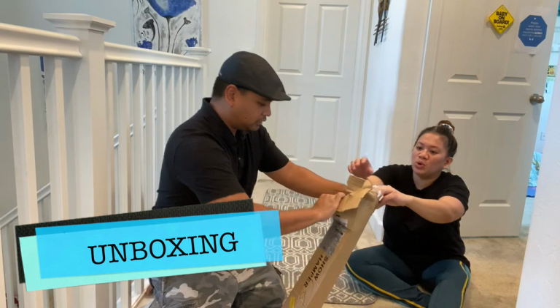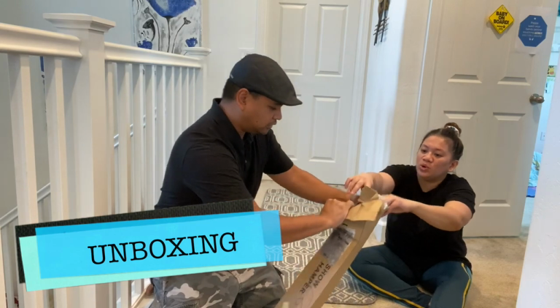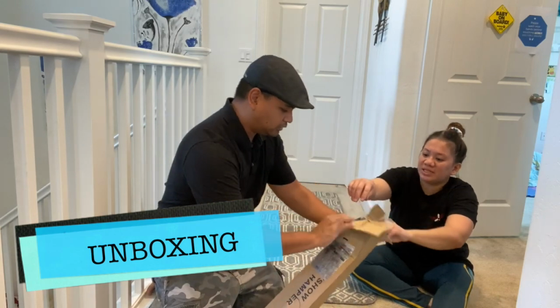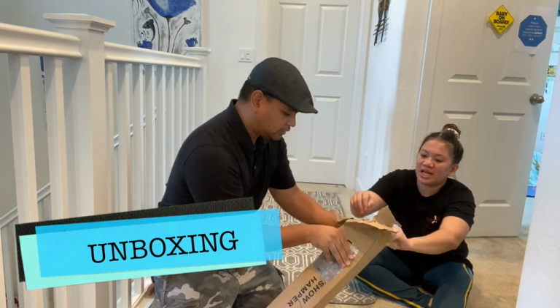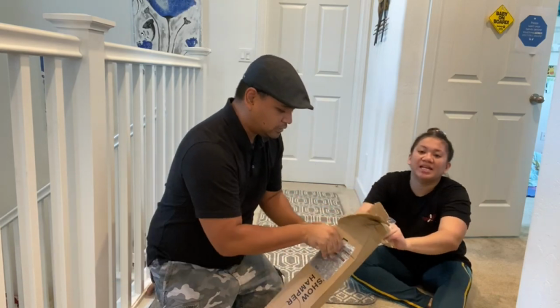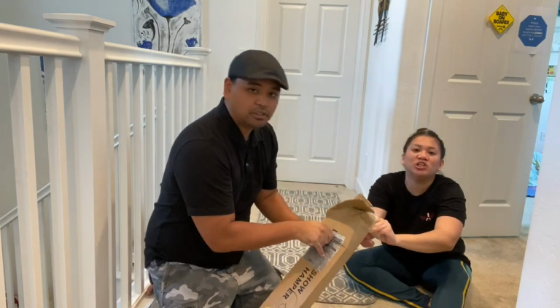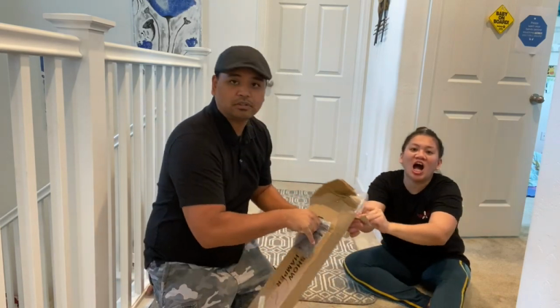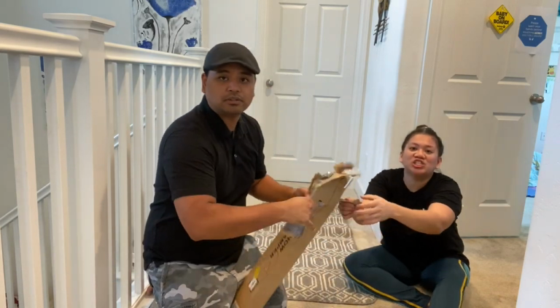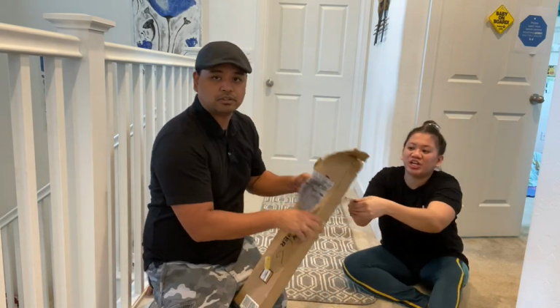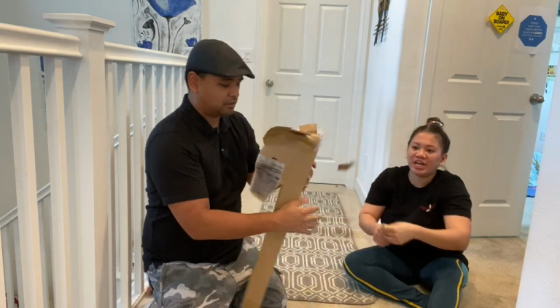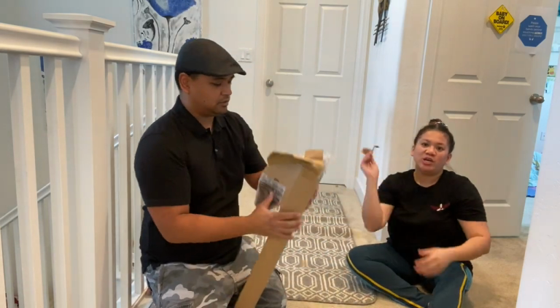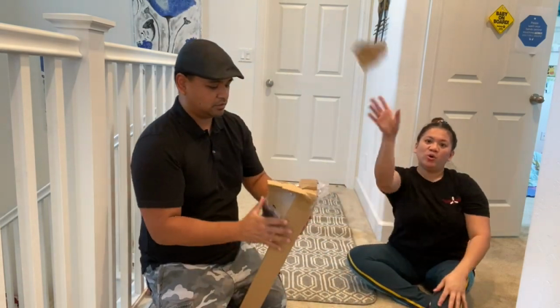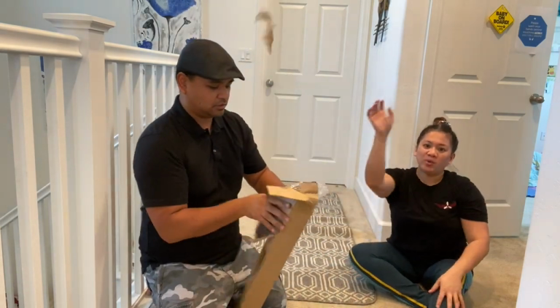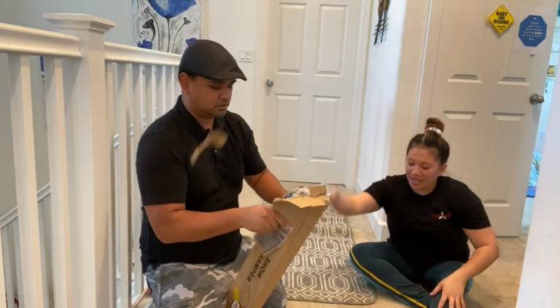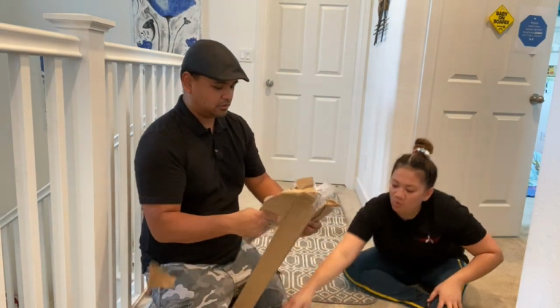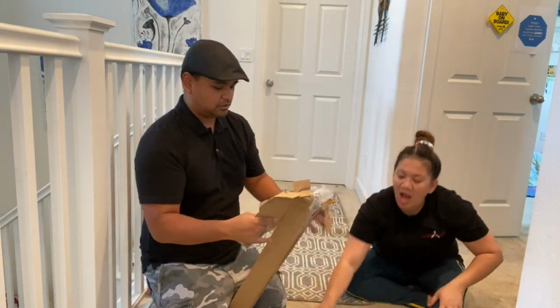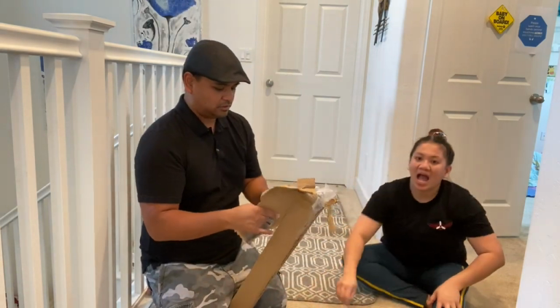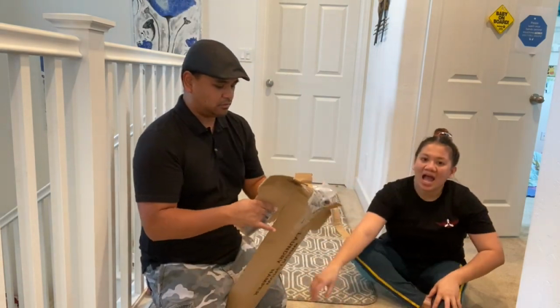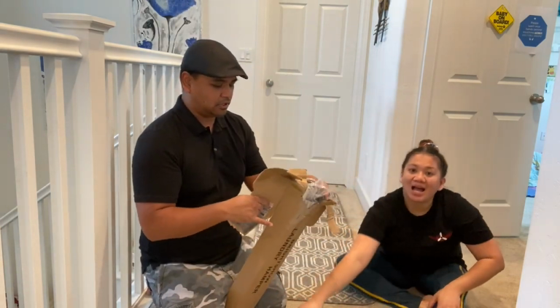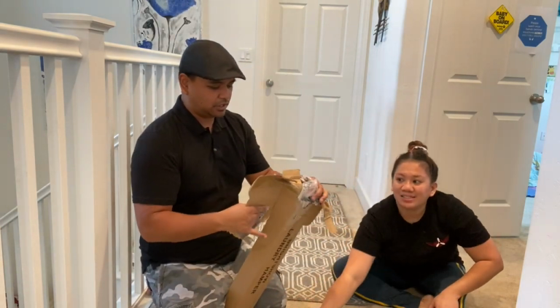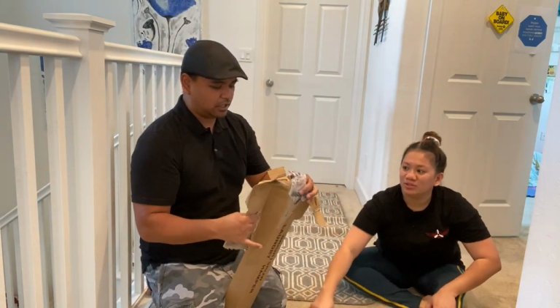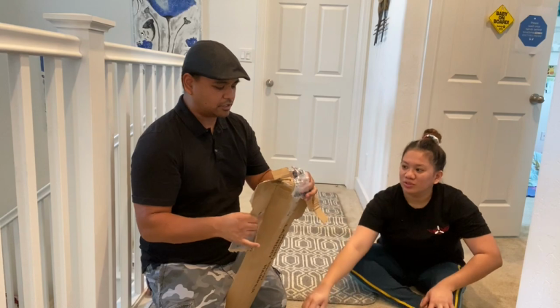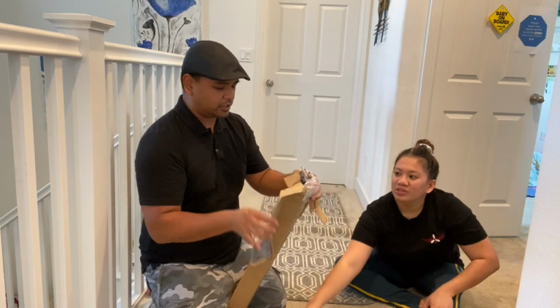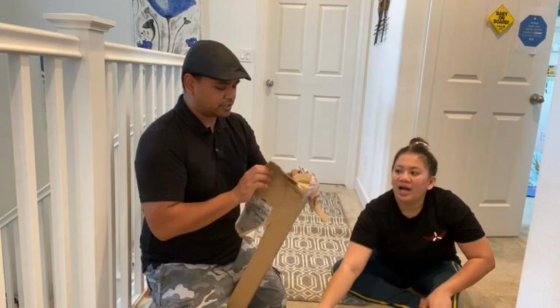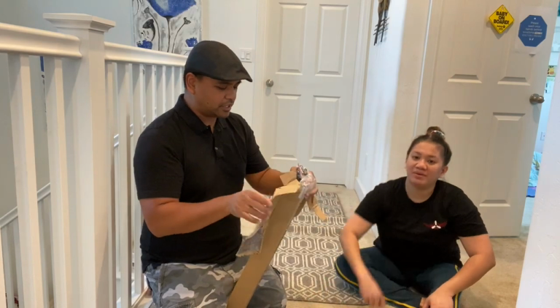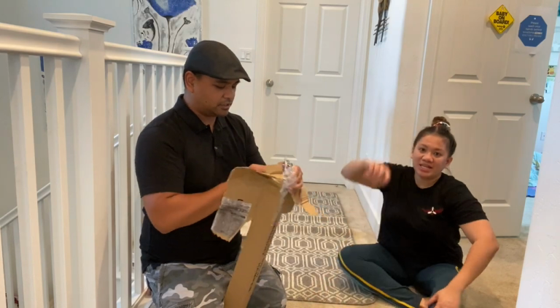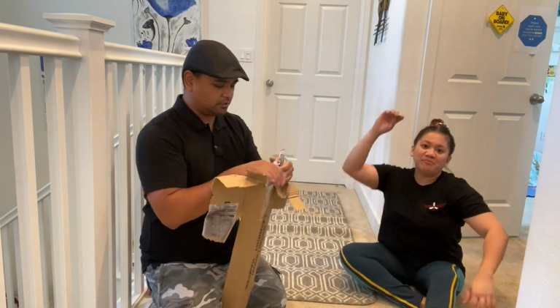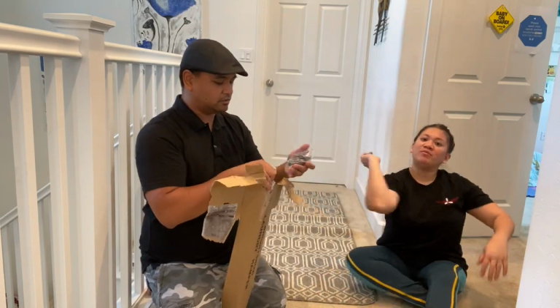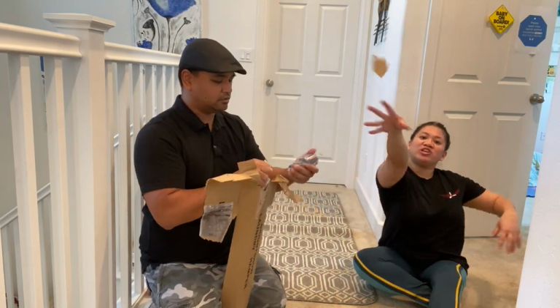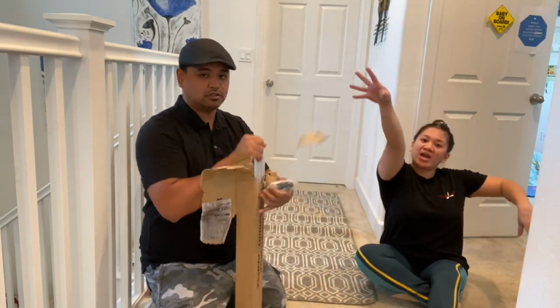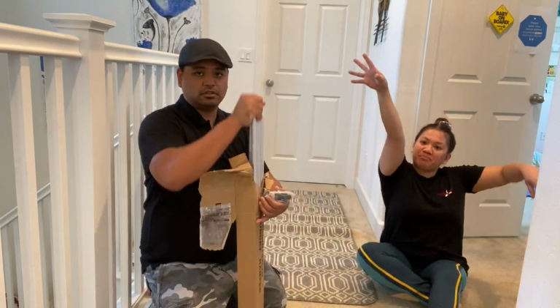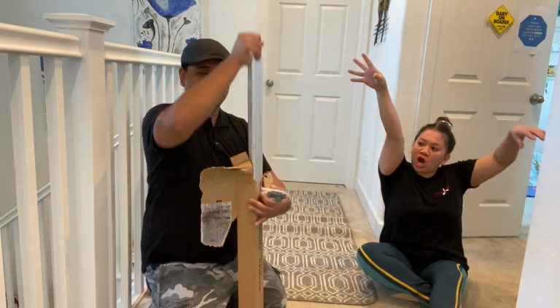Wooo, we're excited to do laundry. Well, not laundry — you're excited. I mean, where are my new hamper?